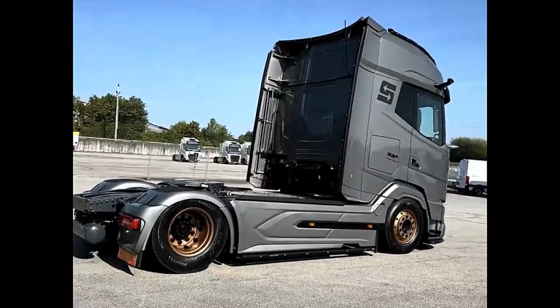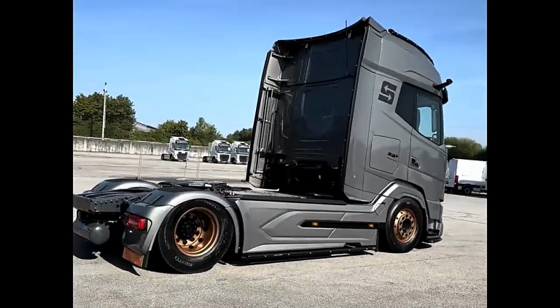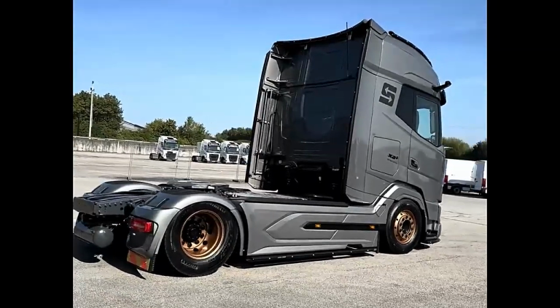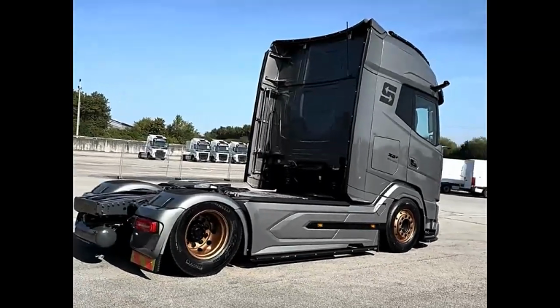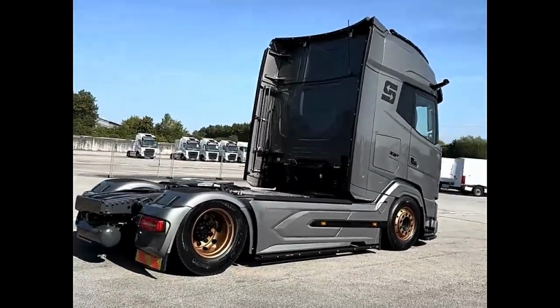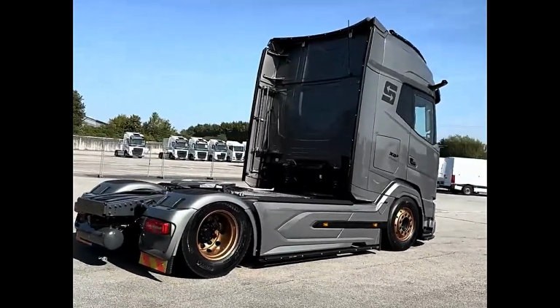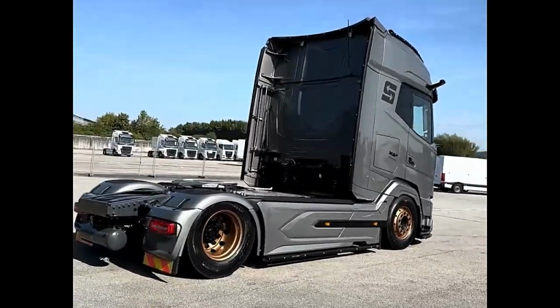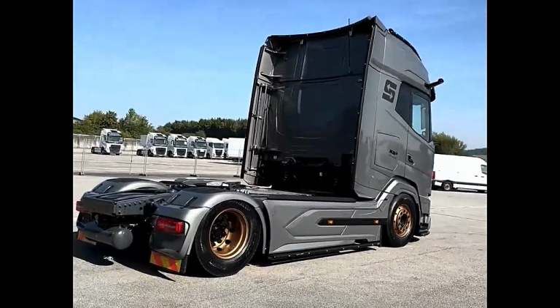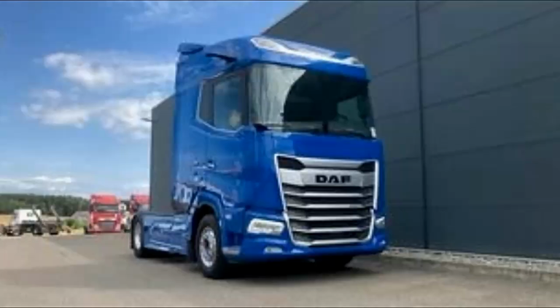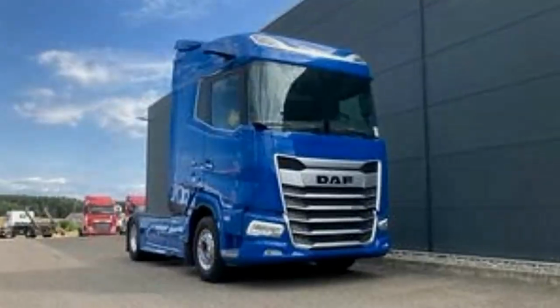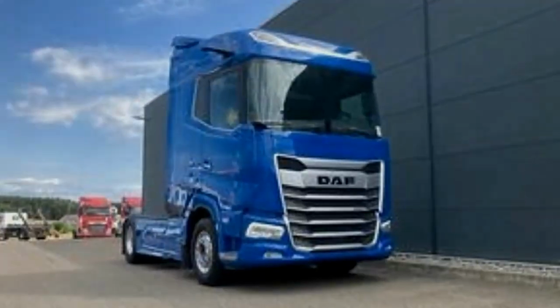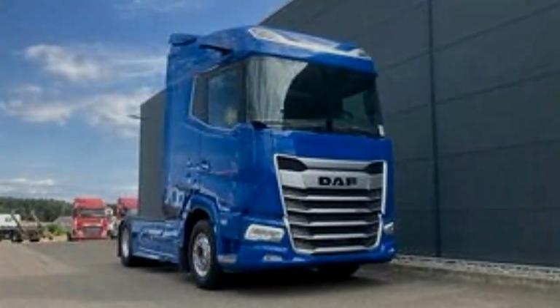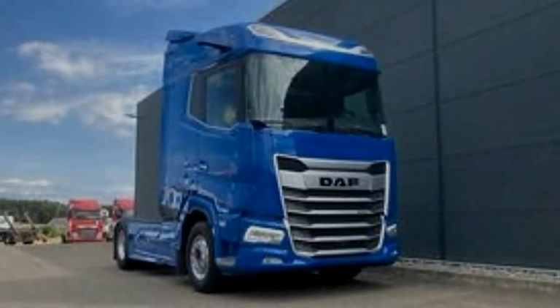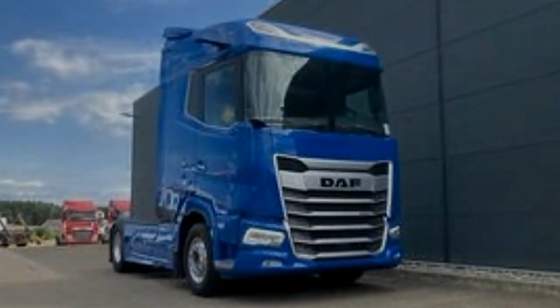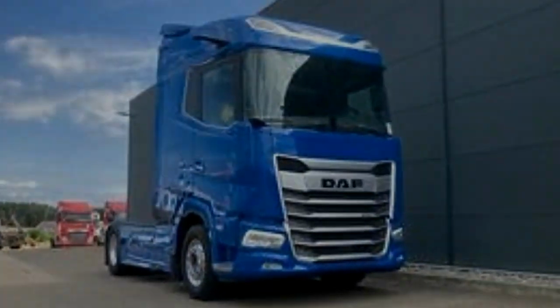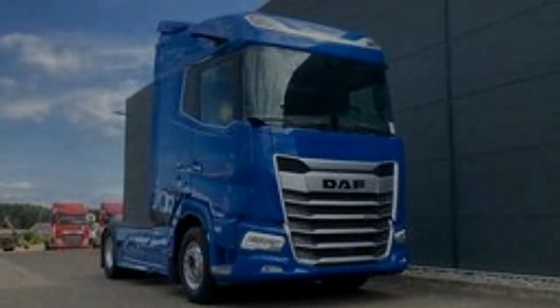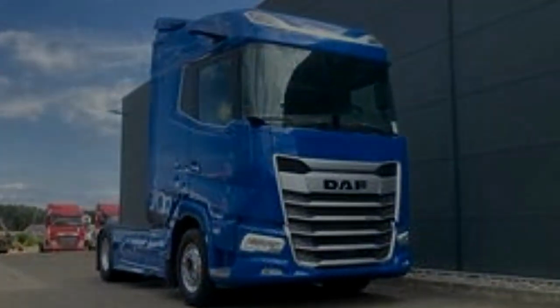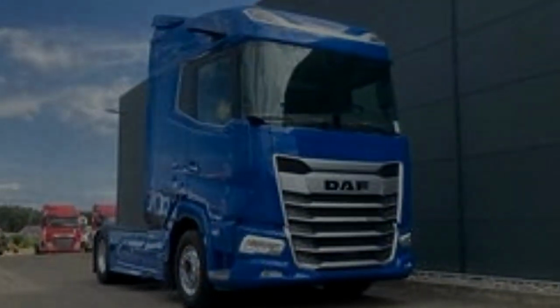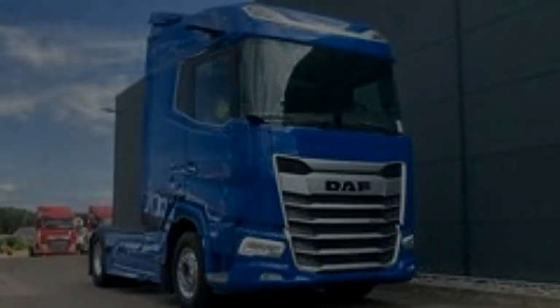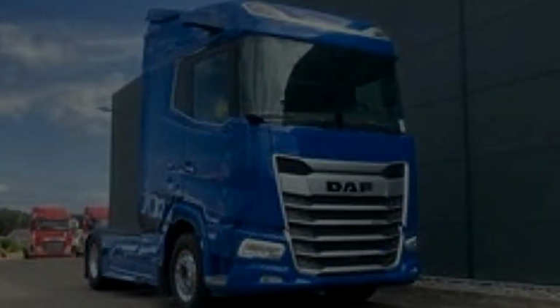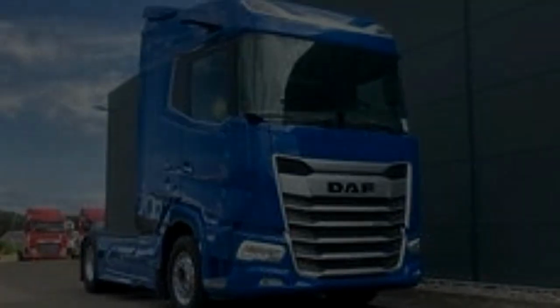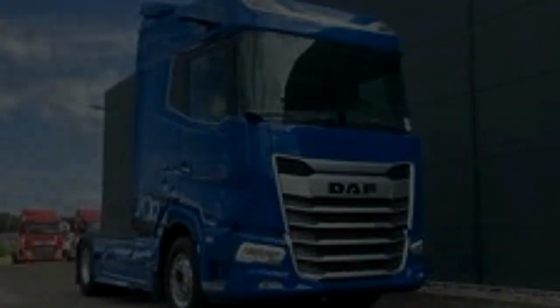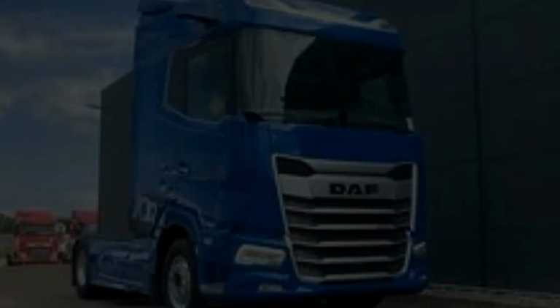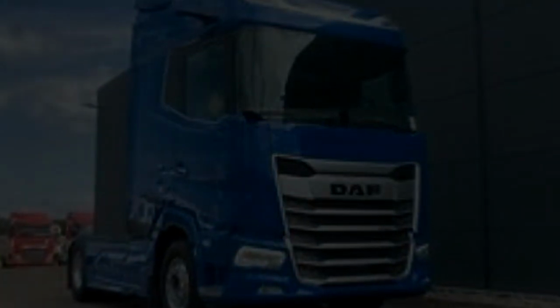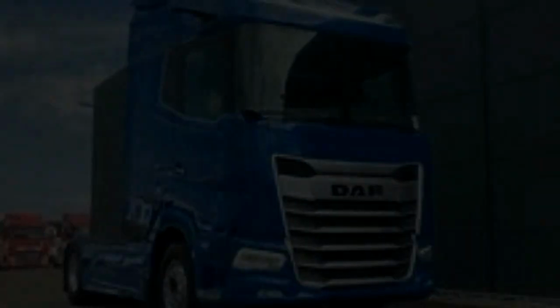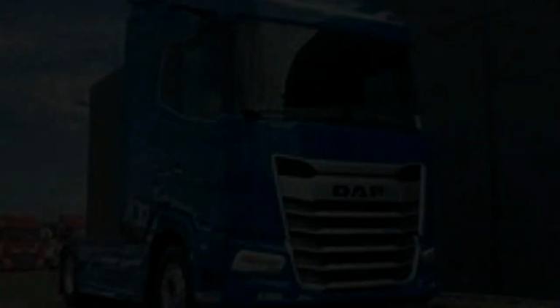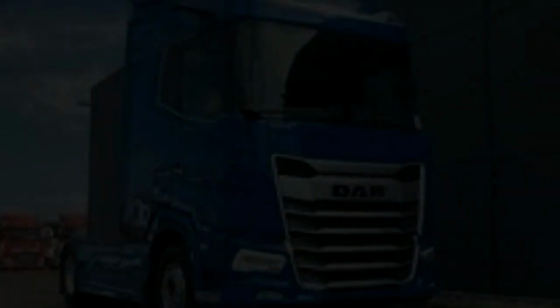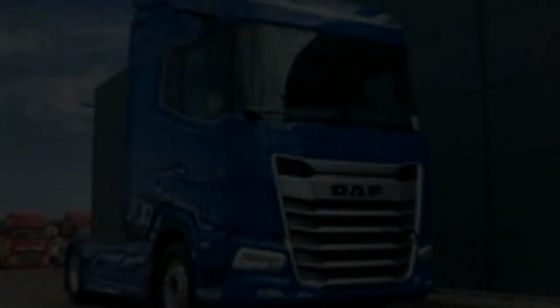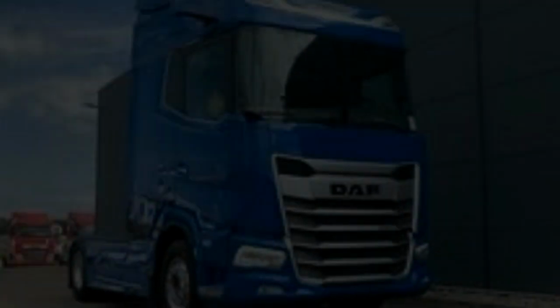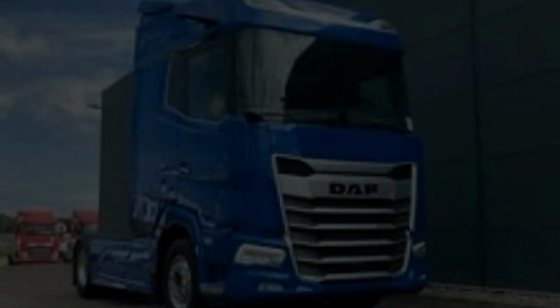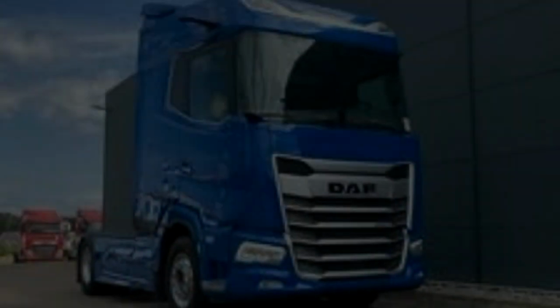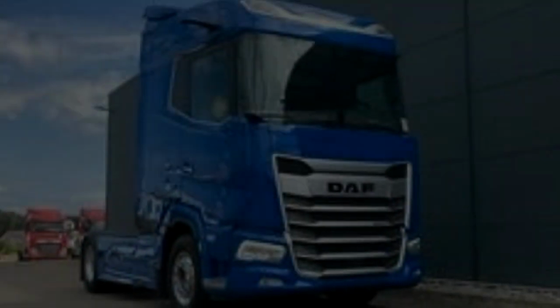With its powerful performance, fuel efficiency, advanced technology, and emphasis on safety and driver comfort, the DAF XG530 represents the pinnacle of heavy-duty truck design.